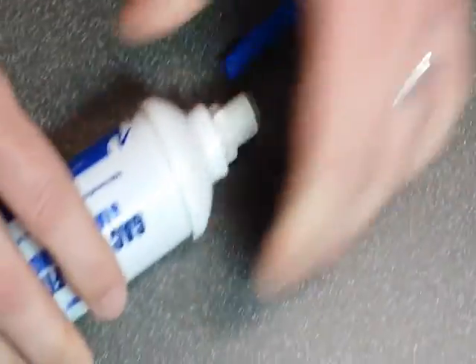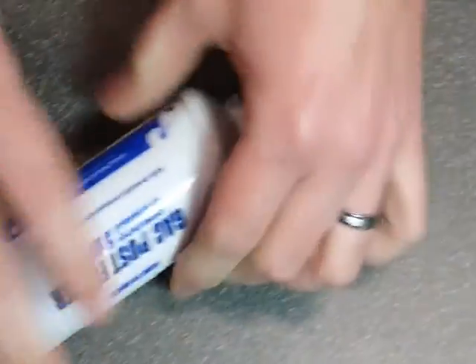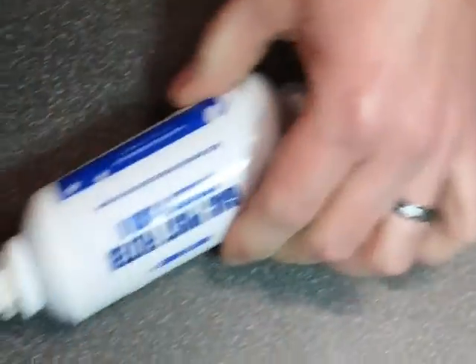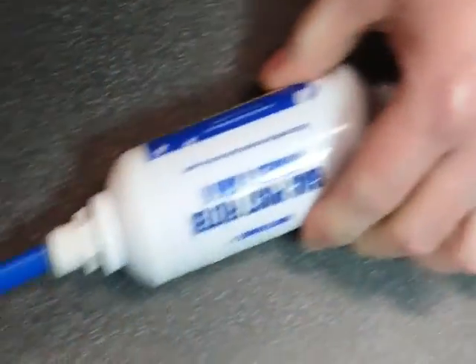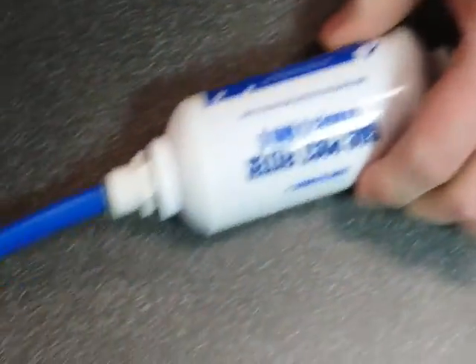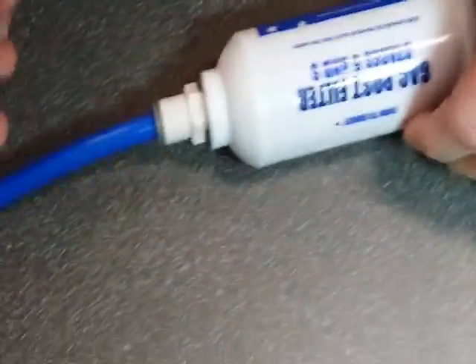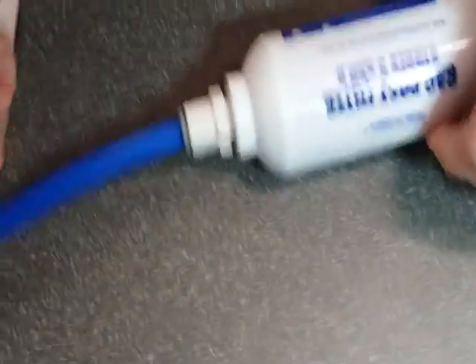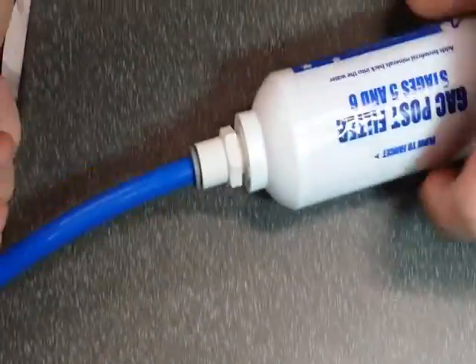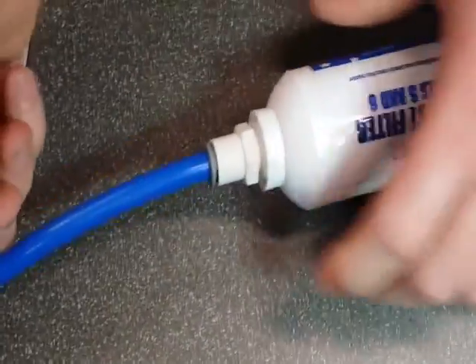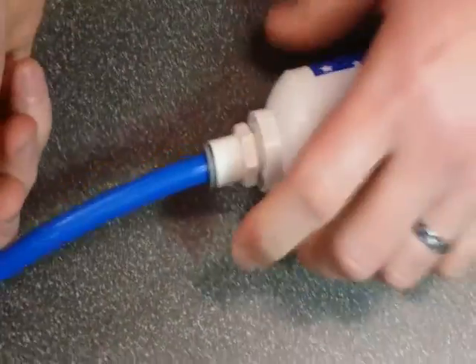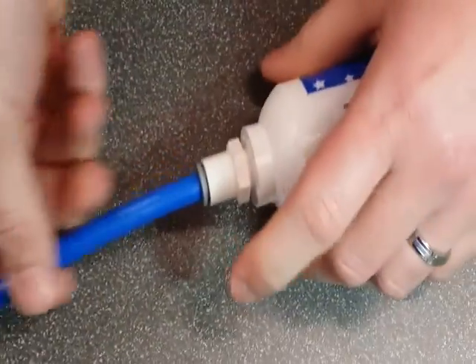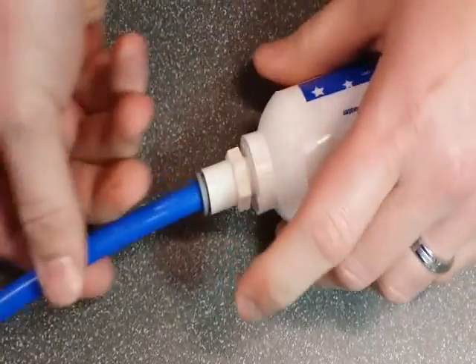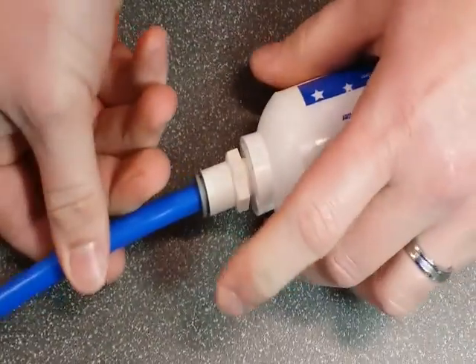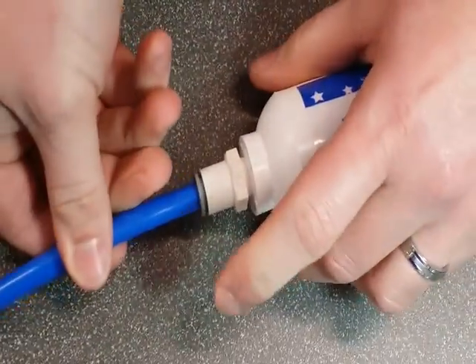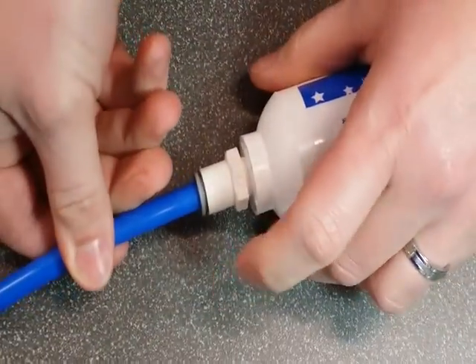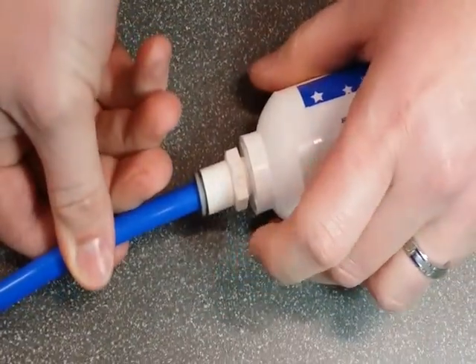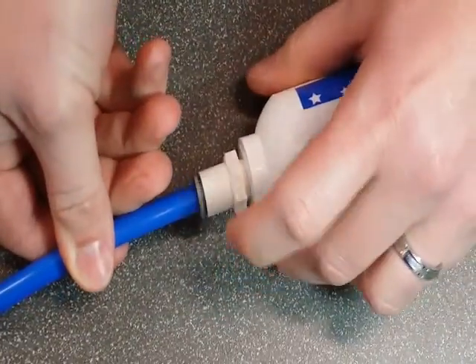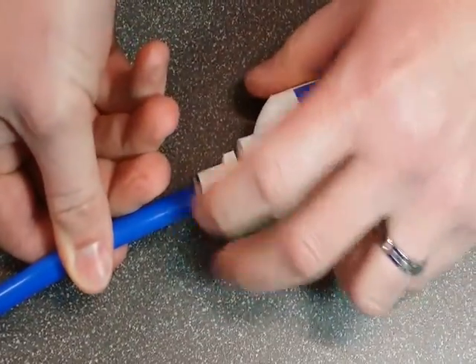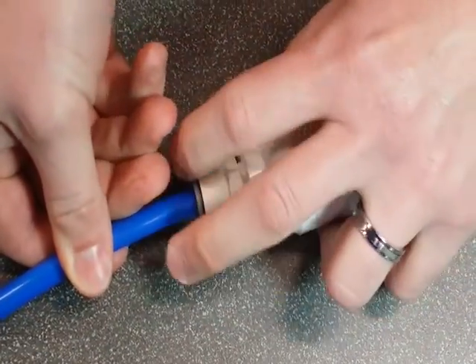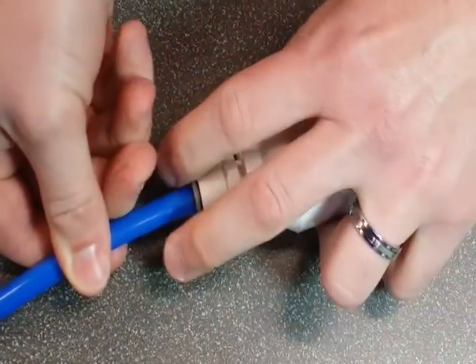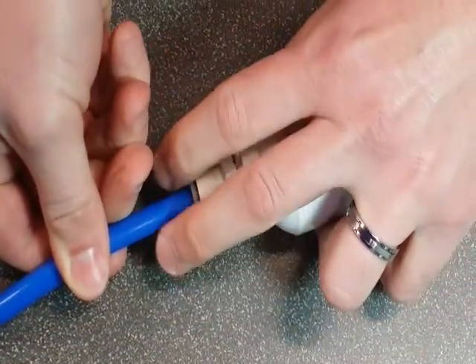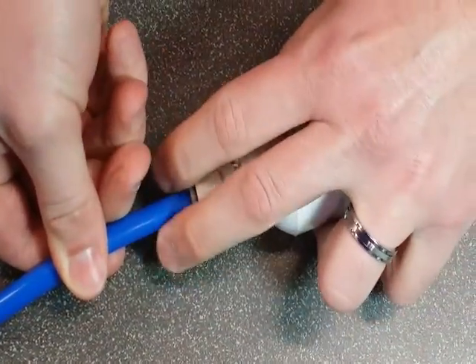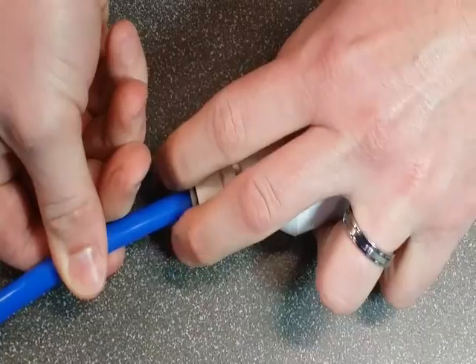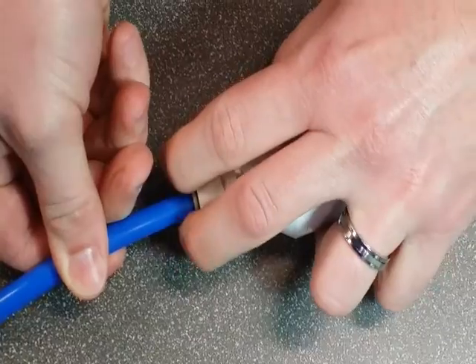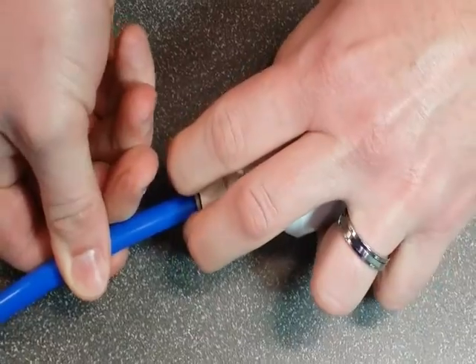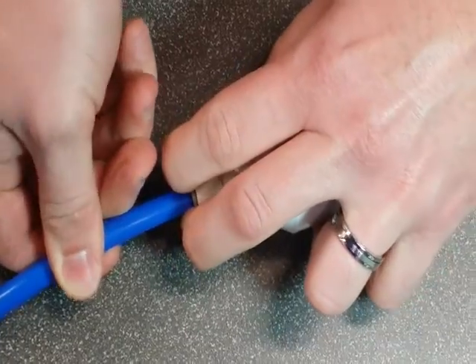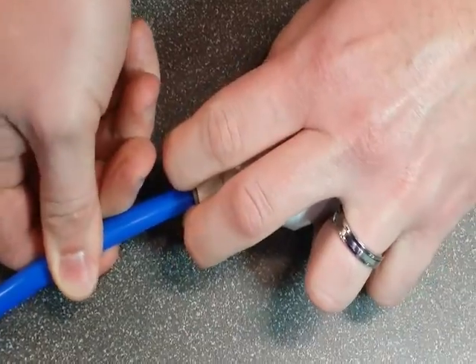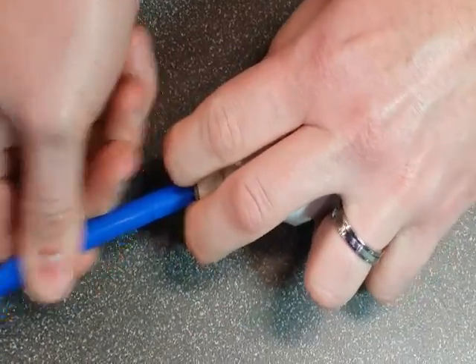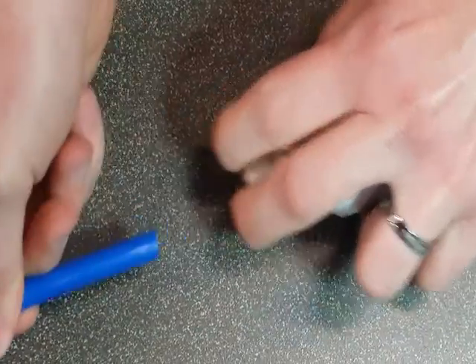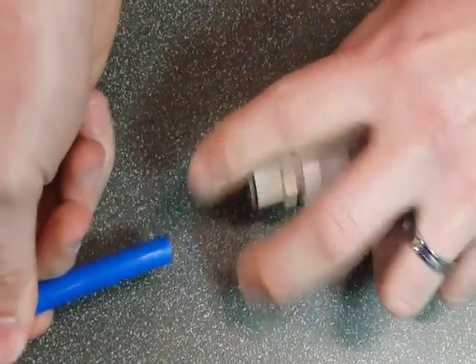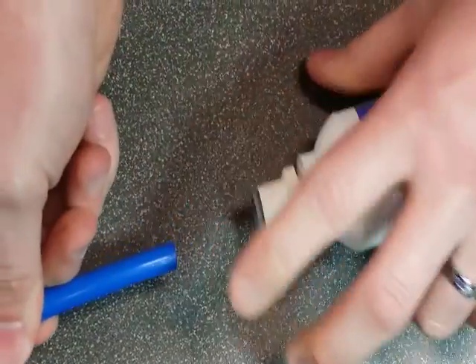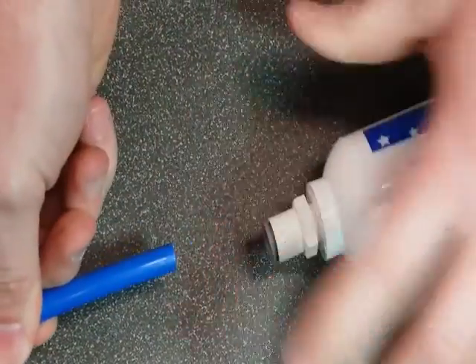You'll go to the other side and do the same thing. You'll press them together, depress the gray ring, and pull out.